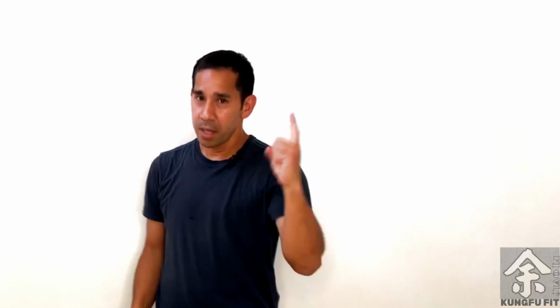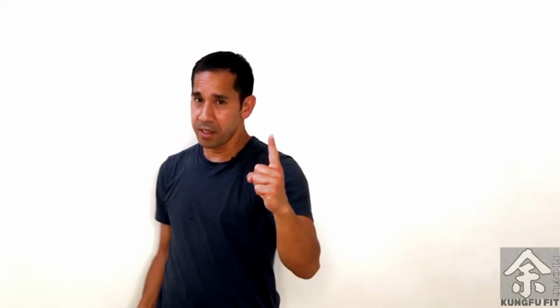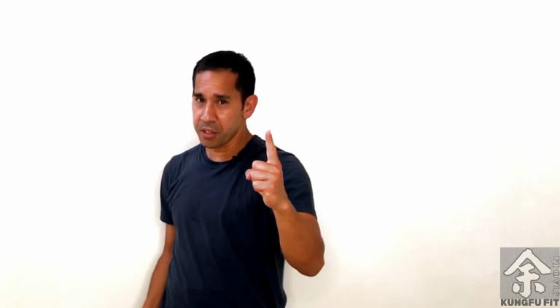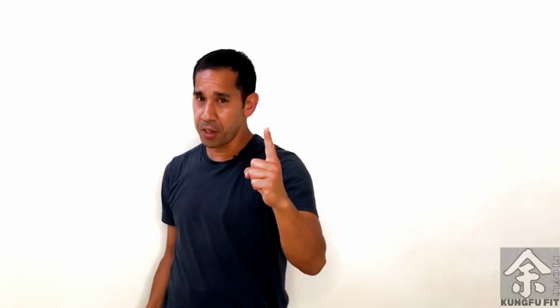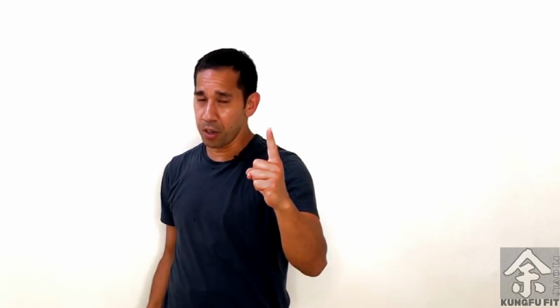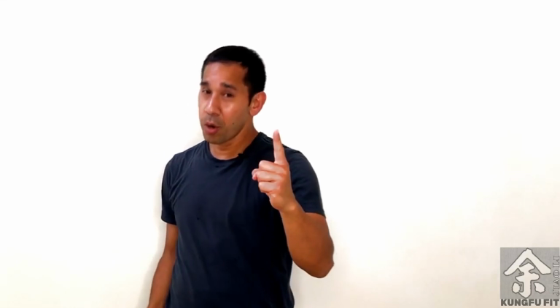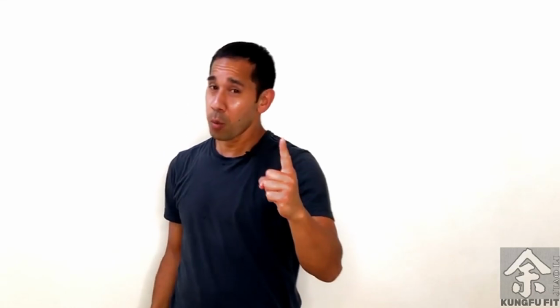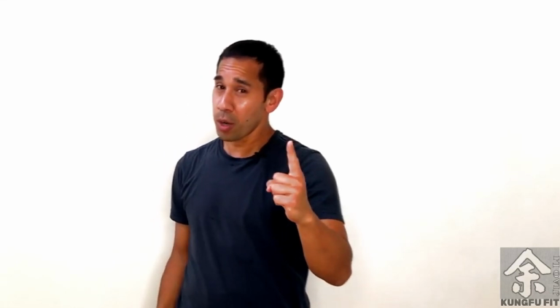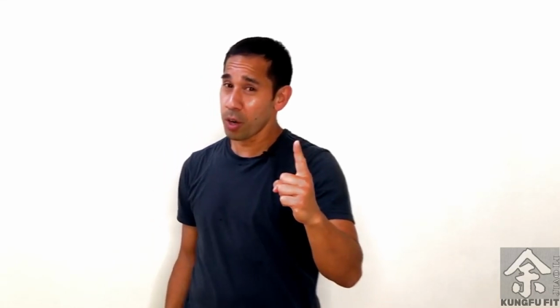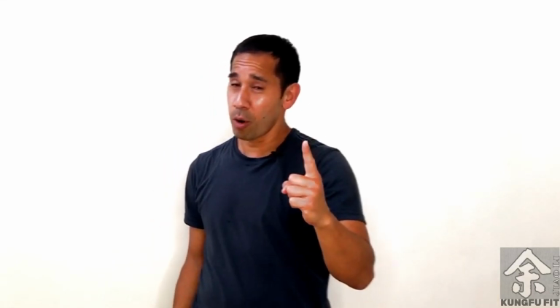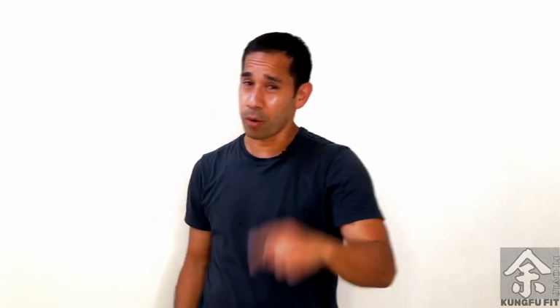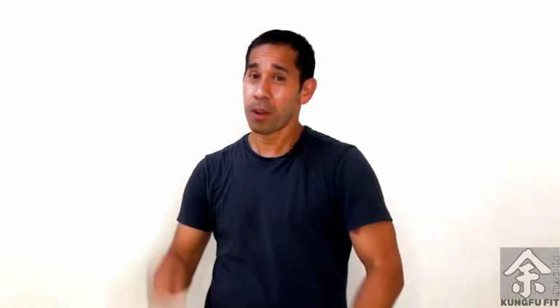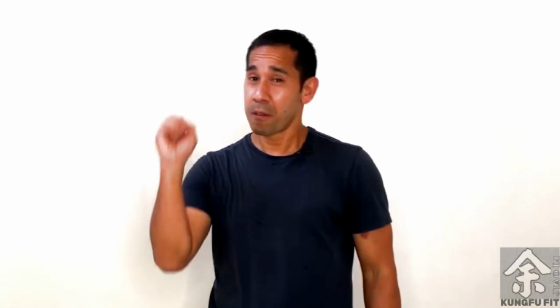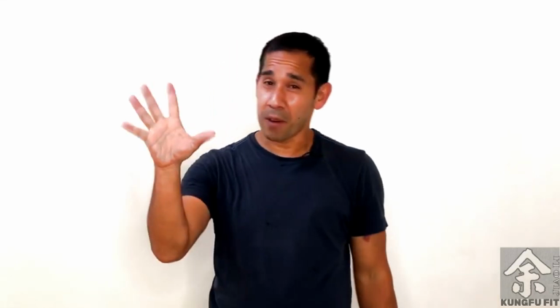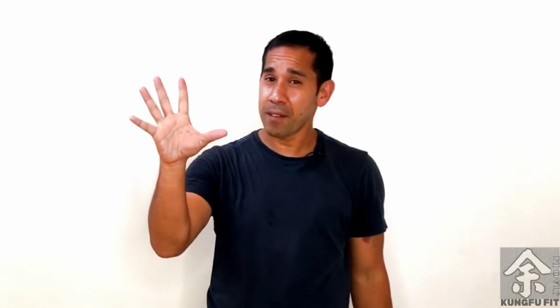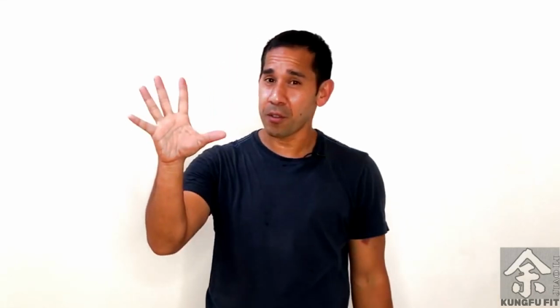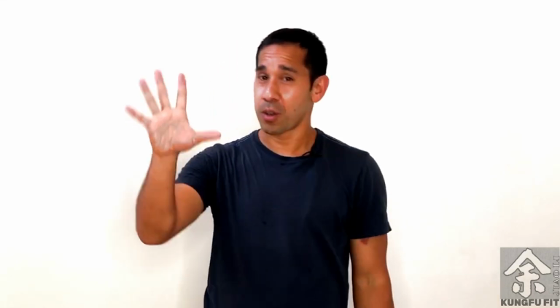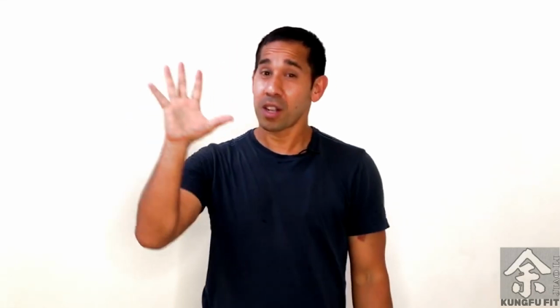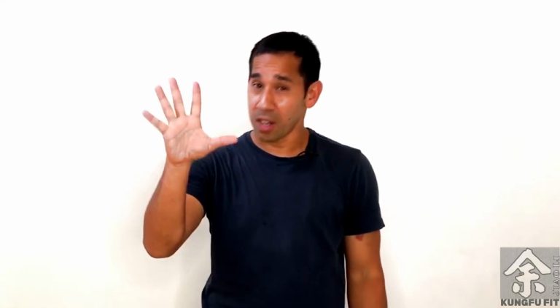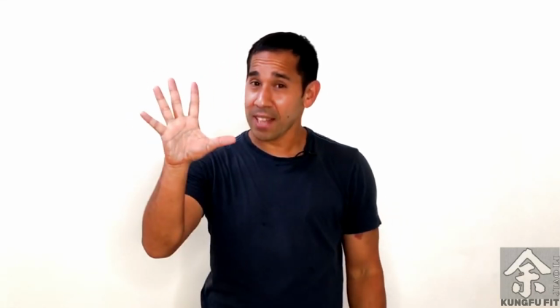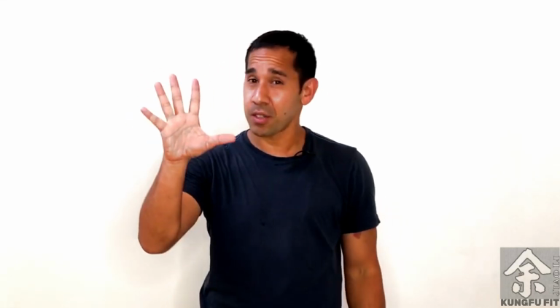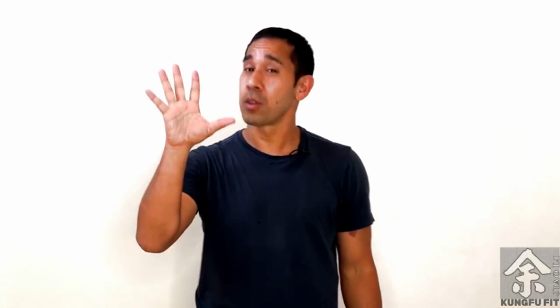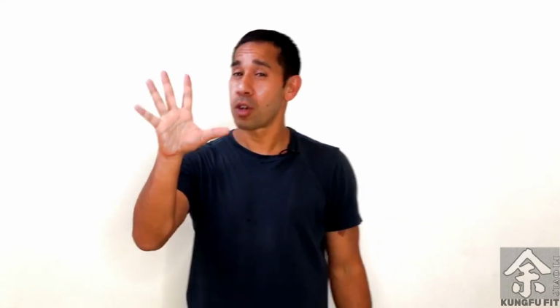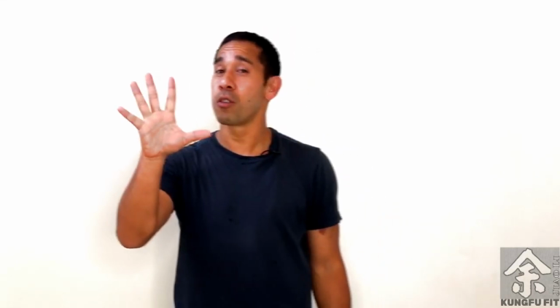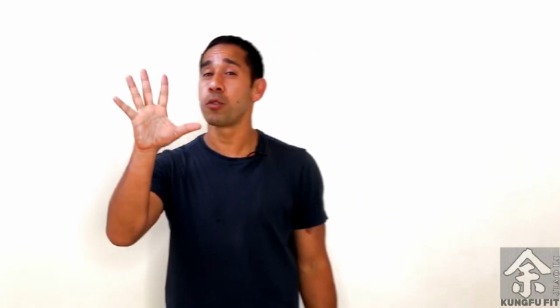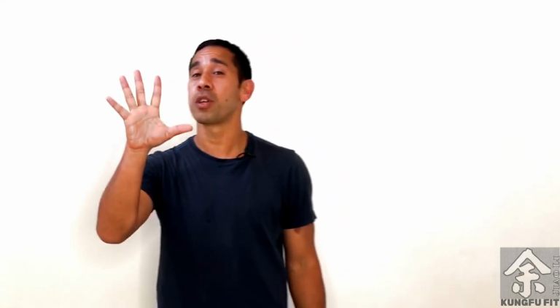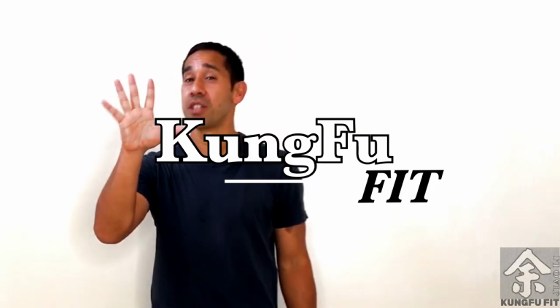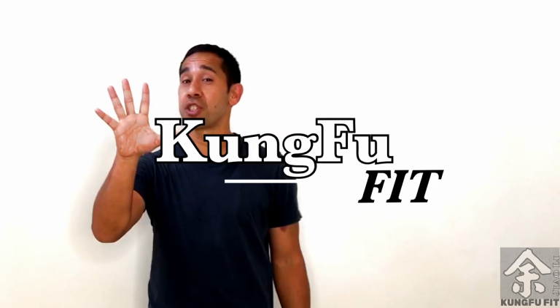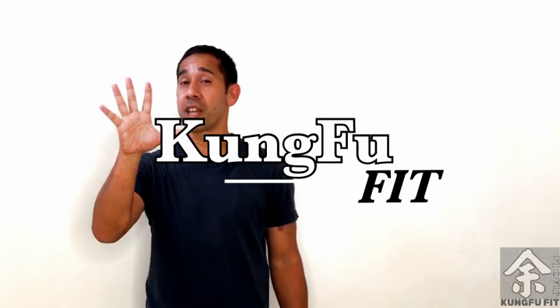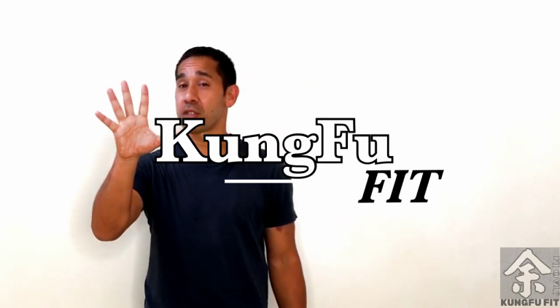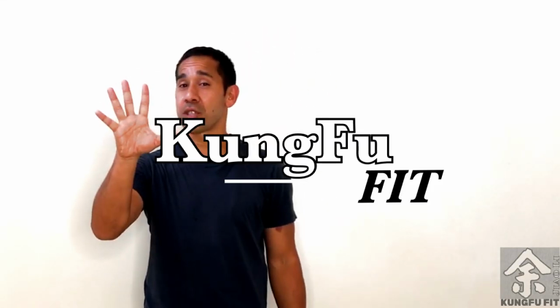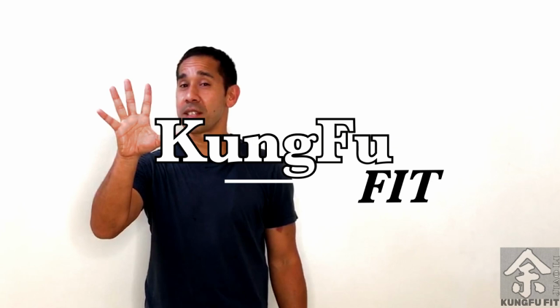In this video, we're going to go over five different classical Kung Fu conditioning exercises.